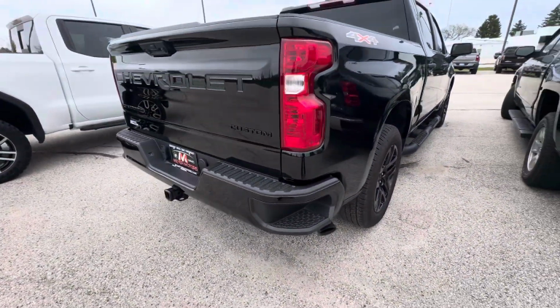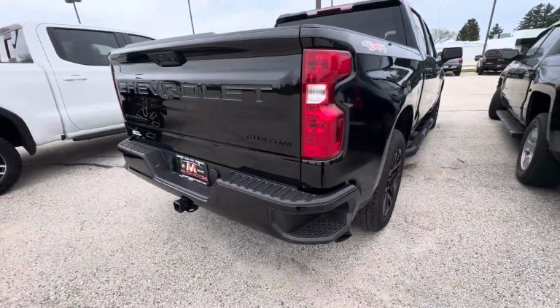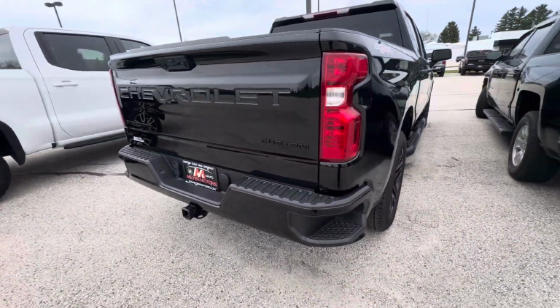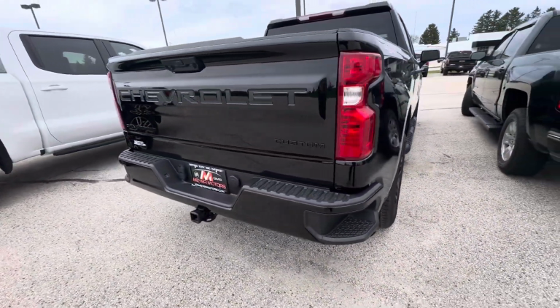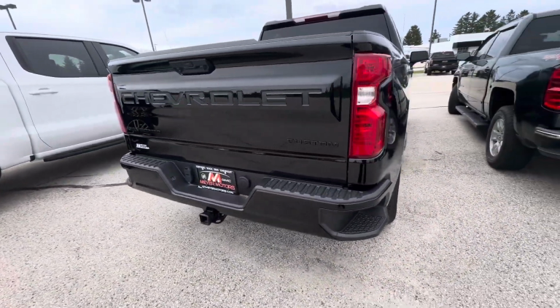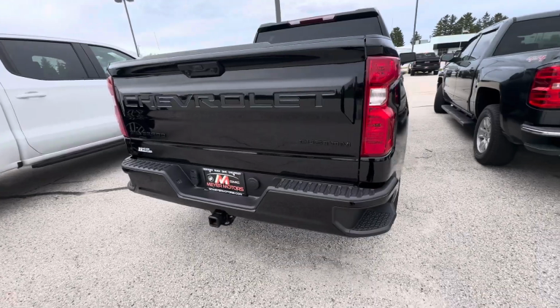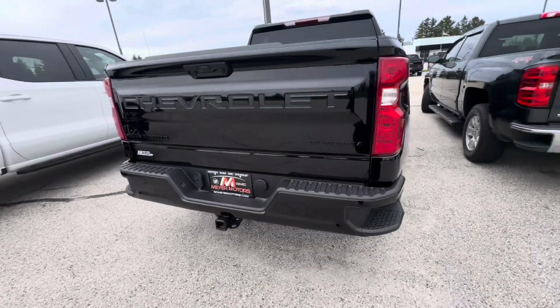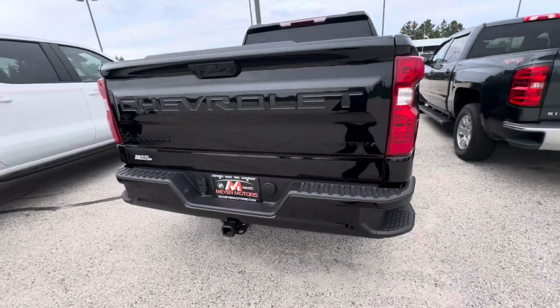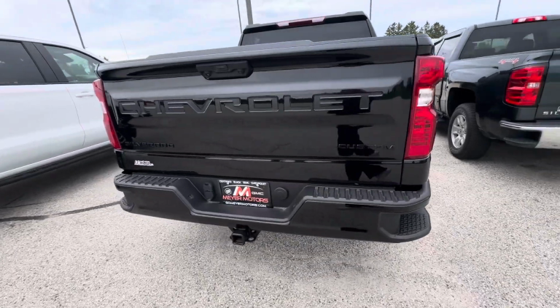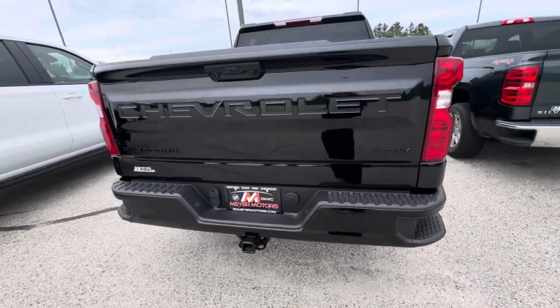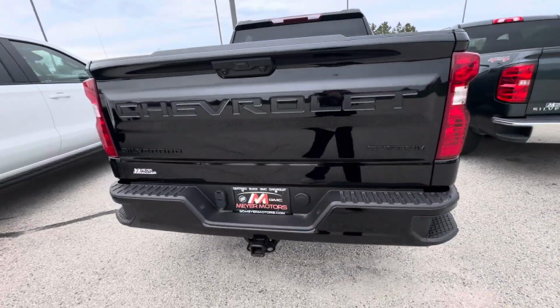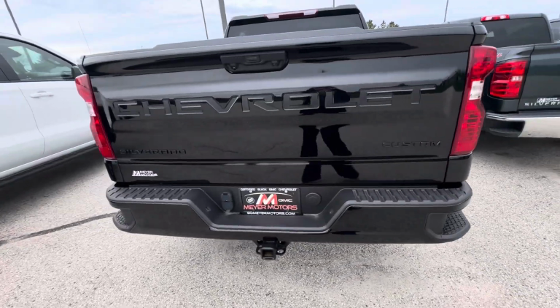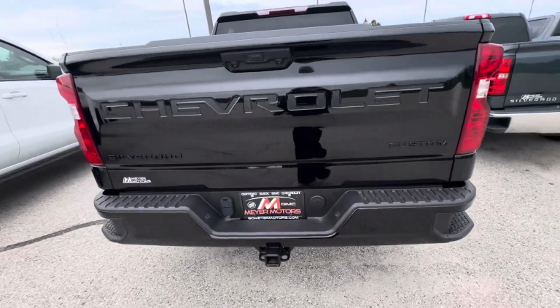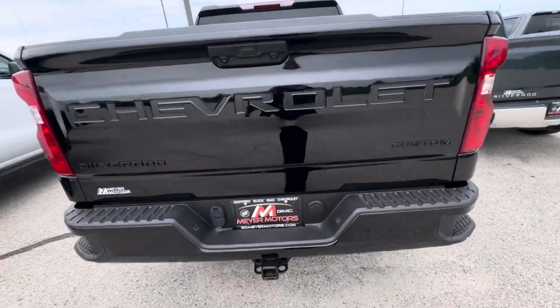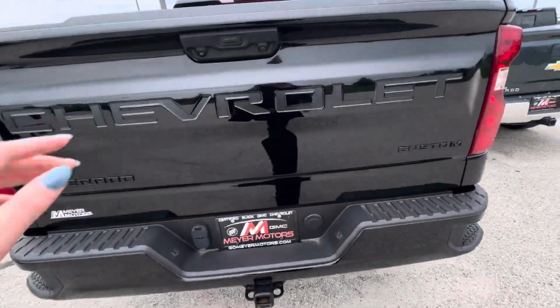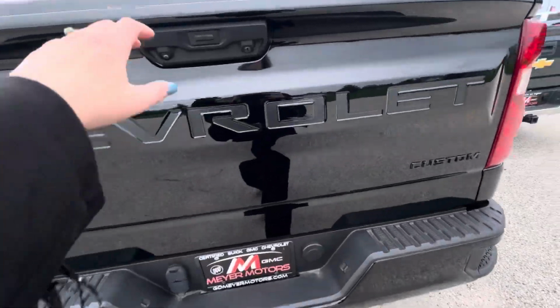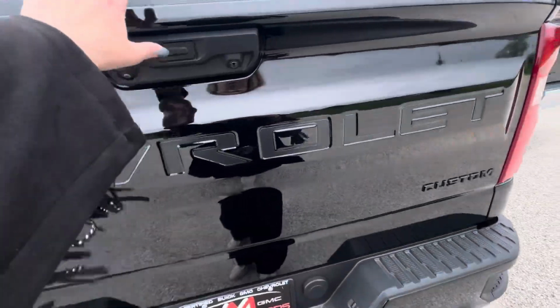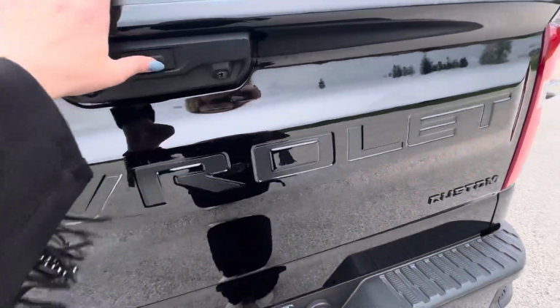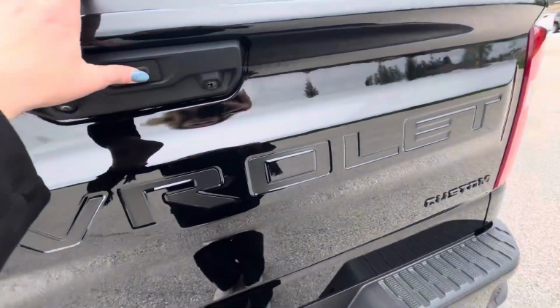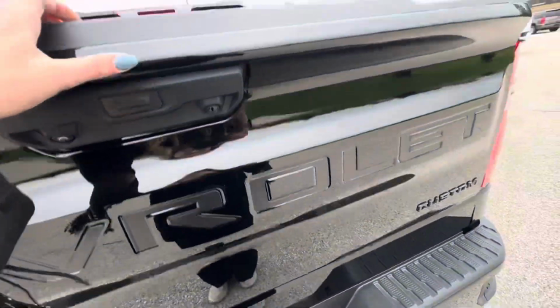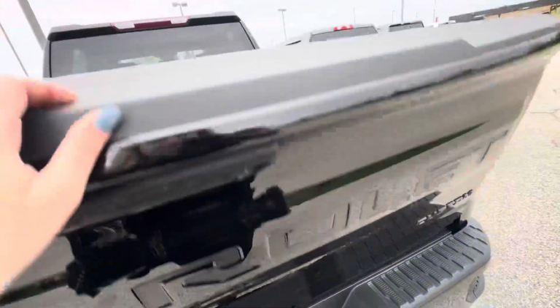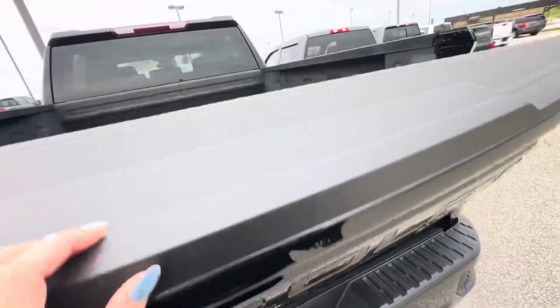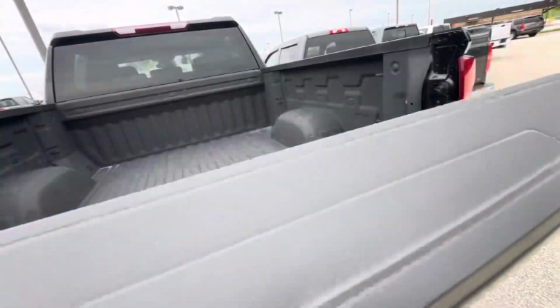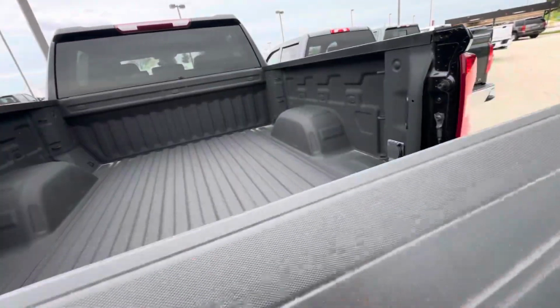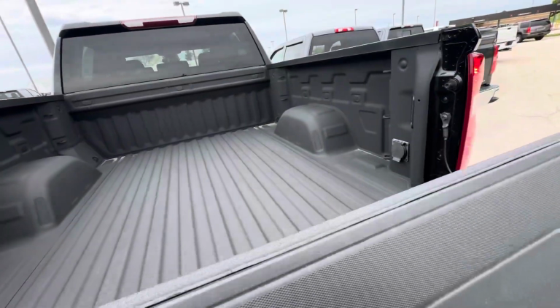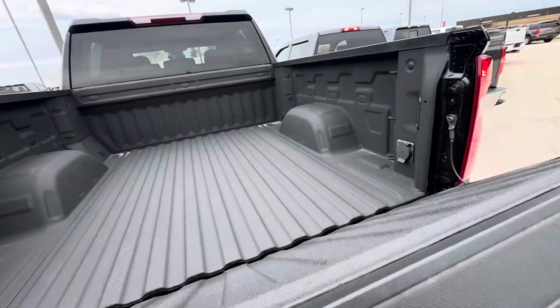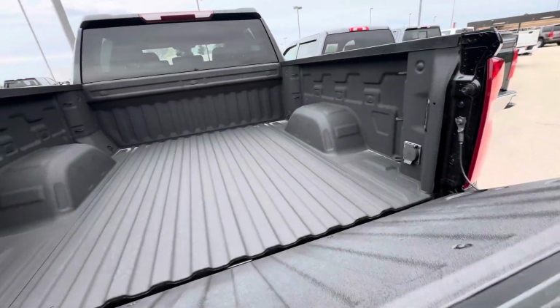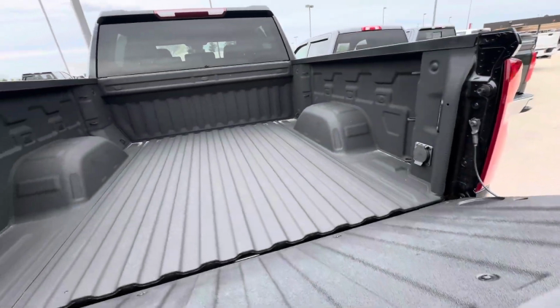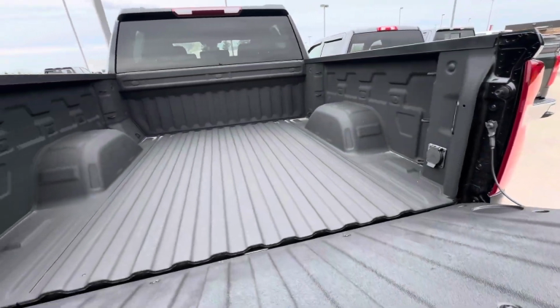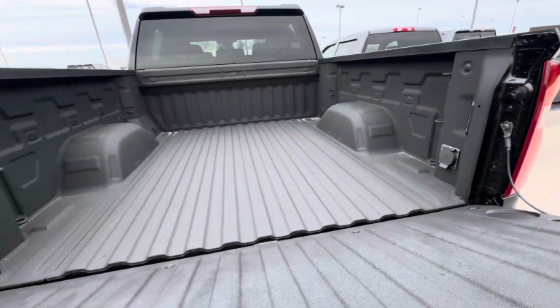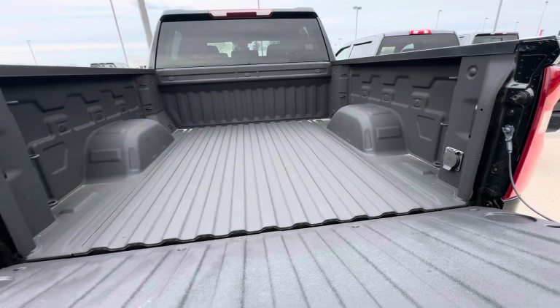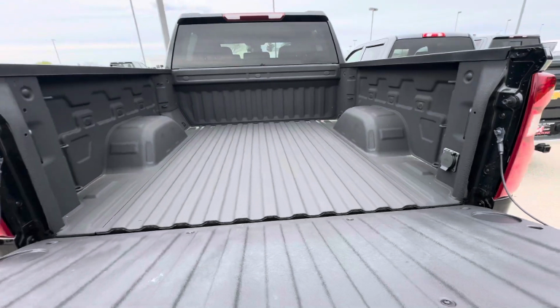You do have the standard tailgate and also the spray-in bed liner.